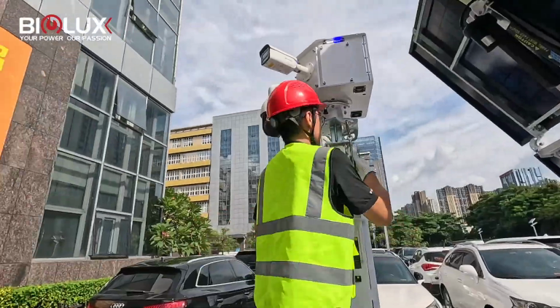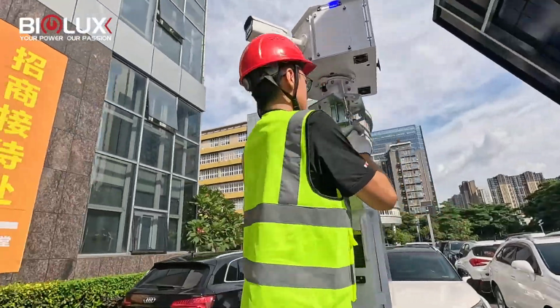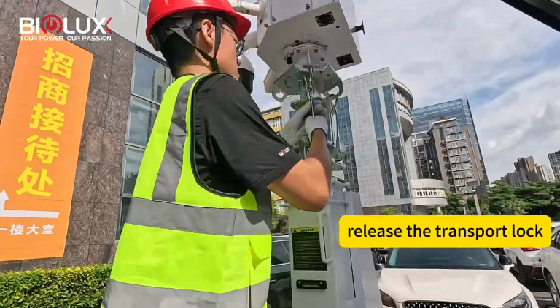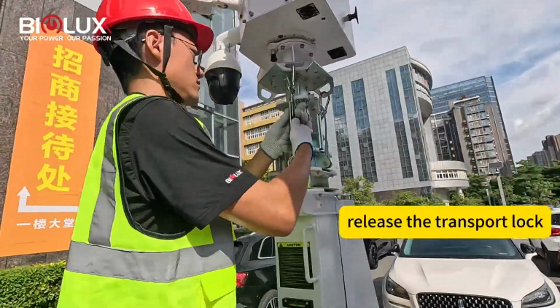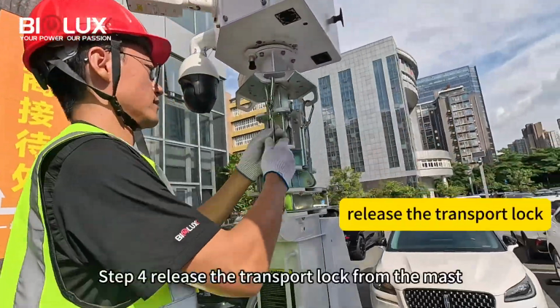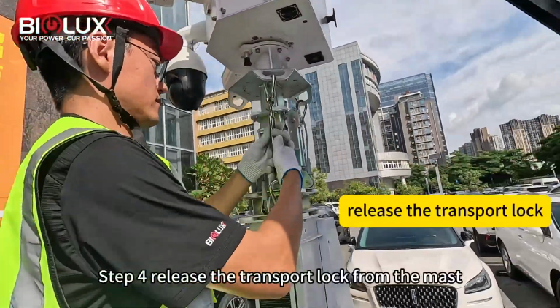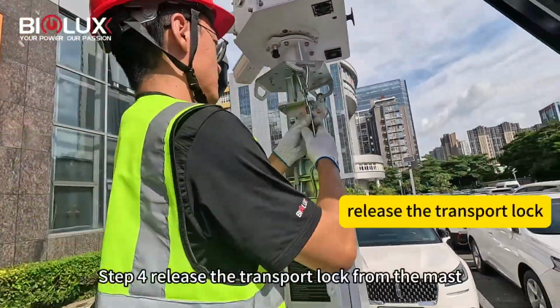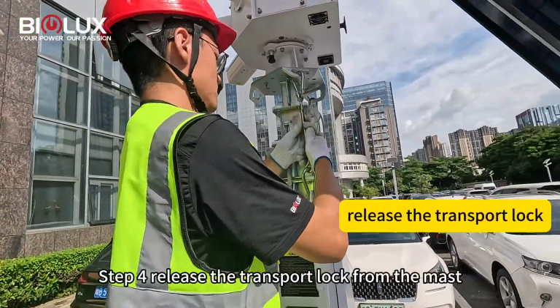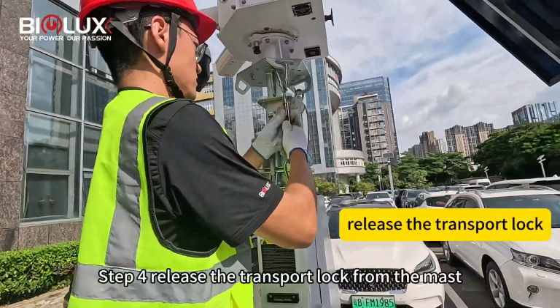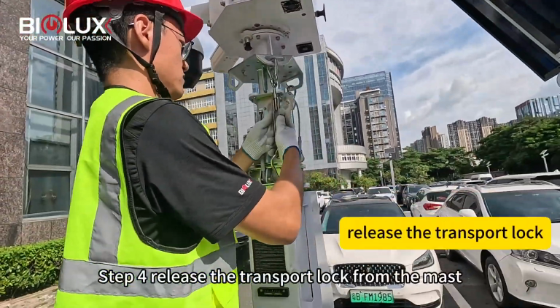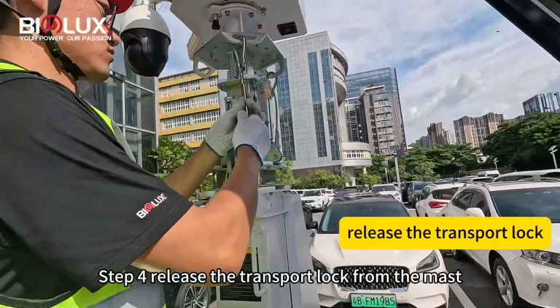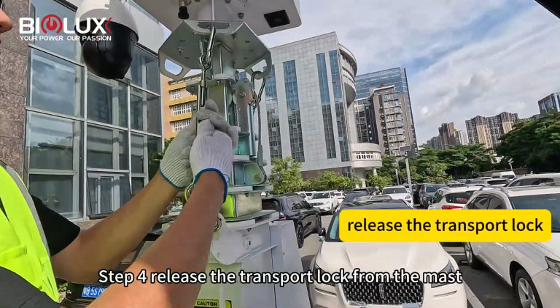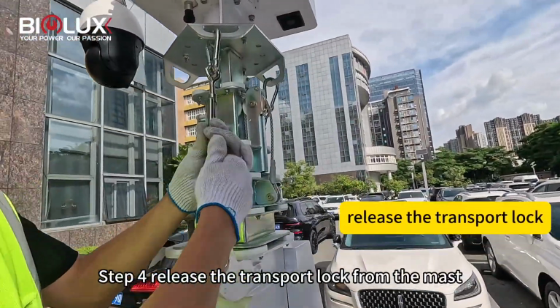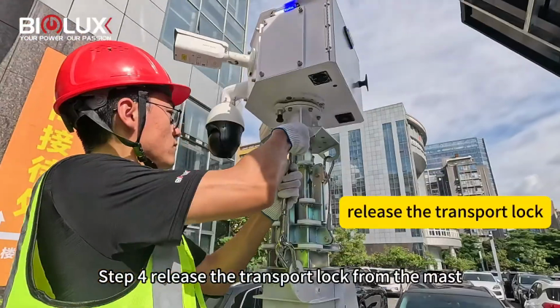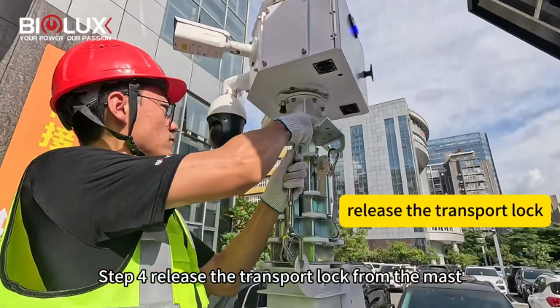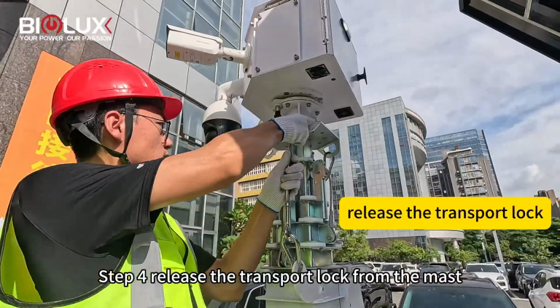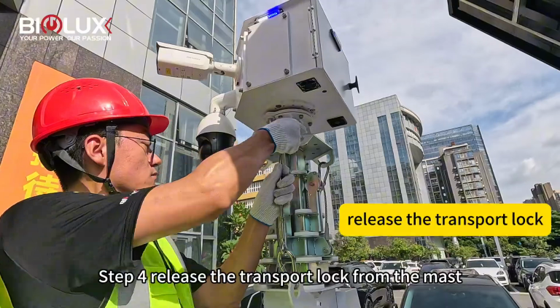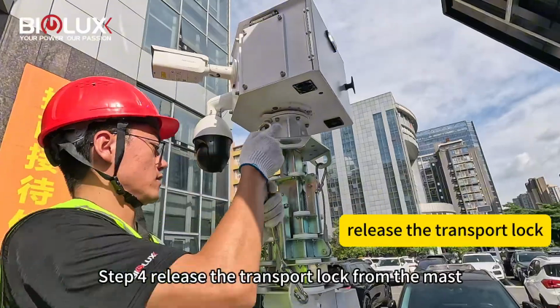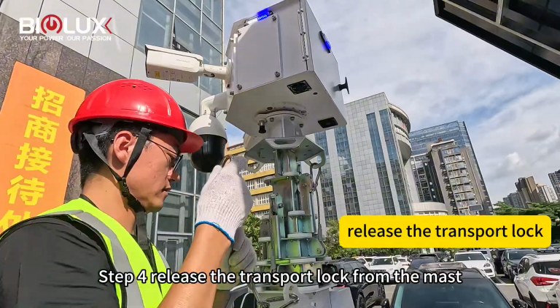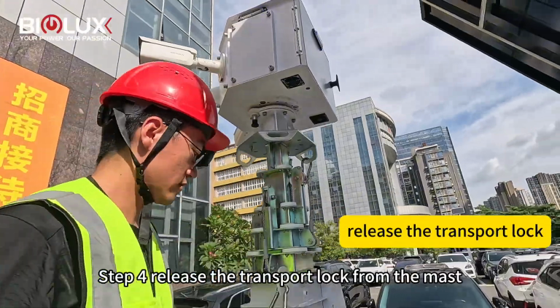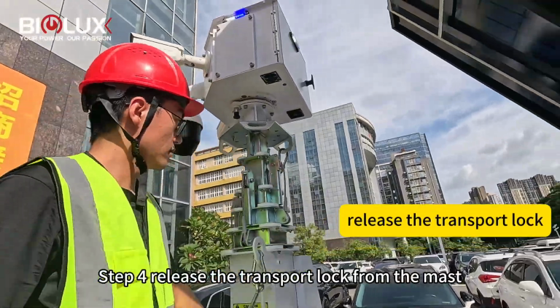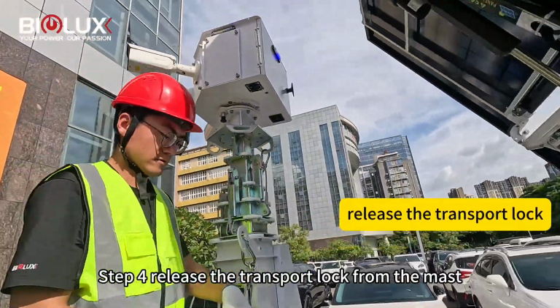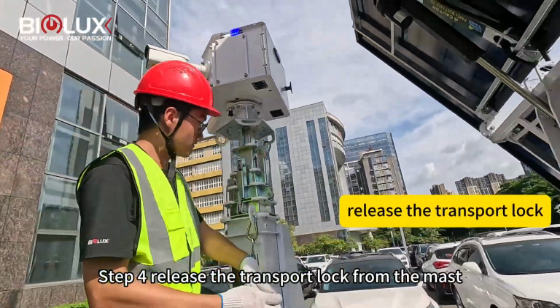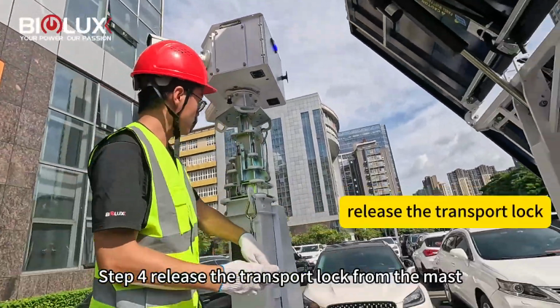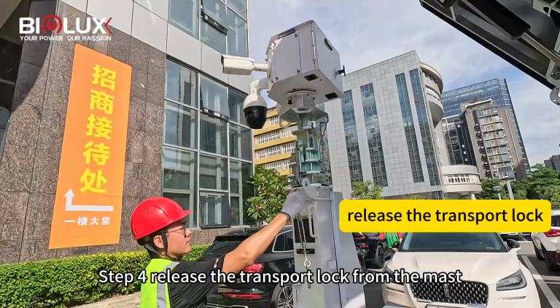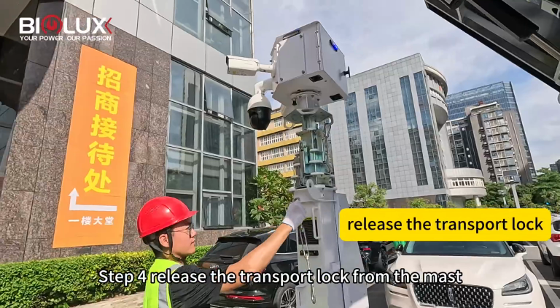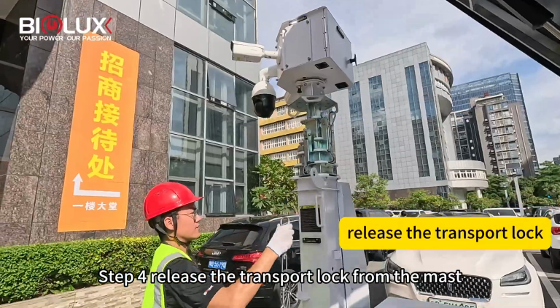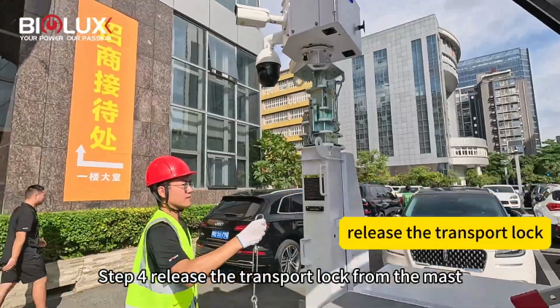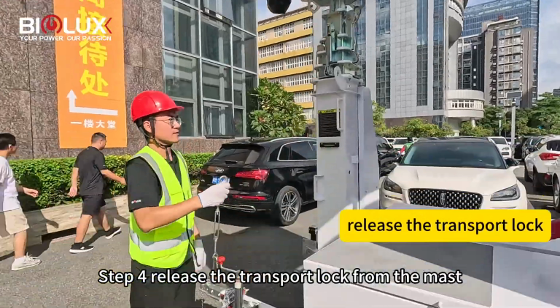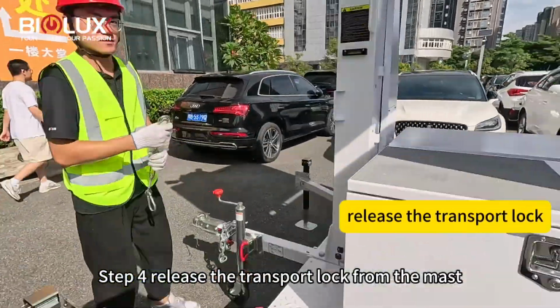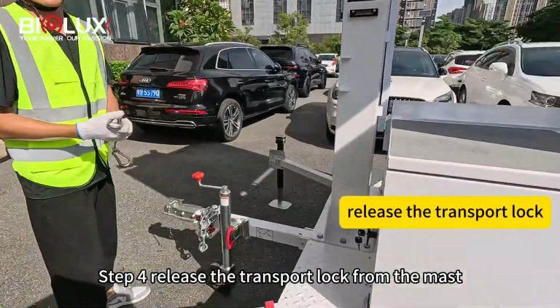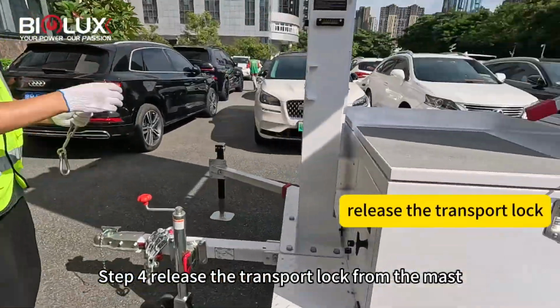Step four: release the transport lock from the mast.